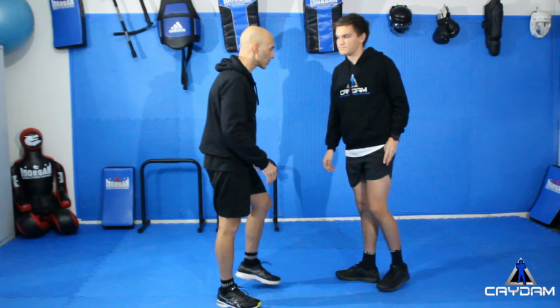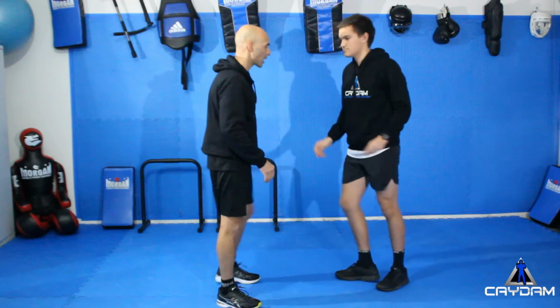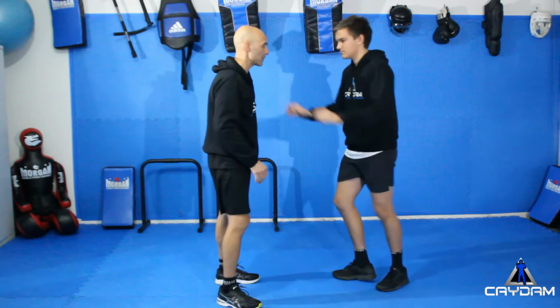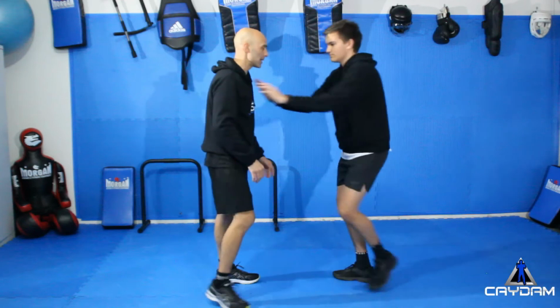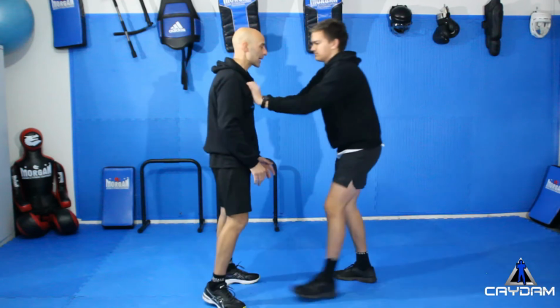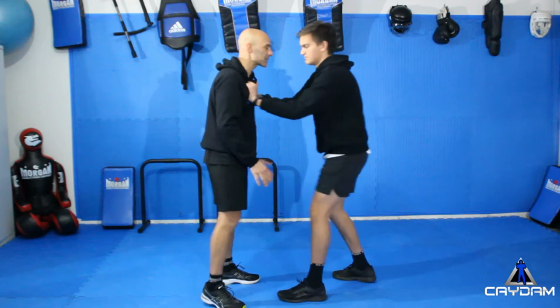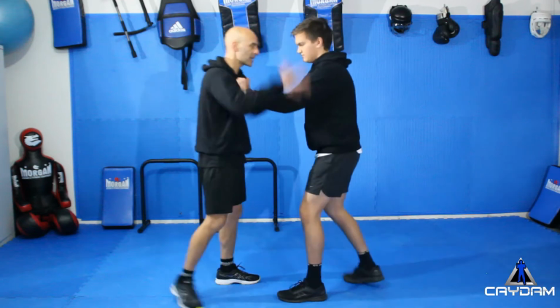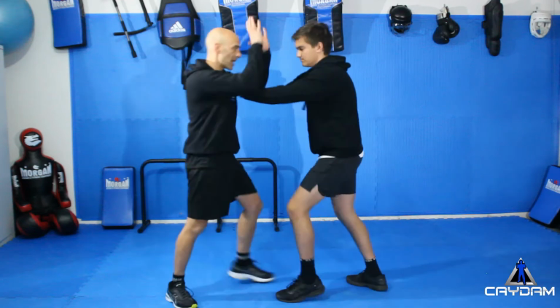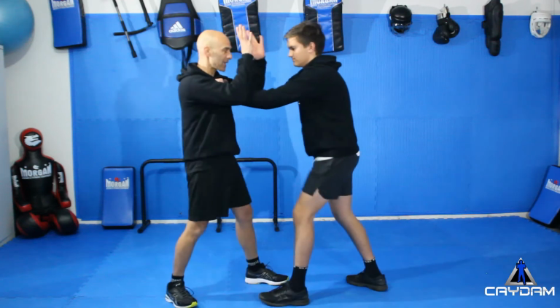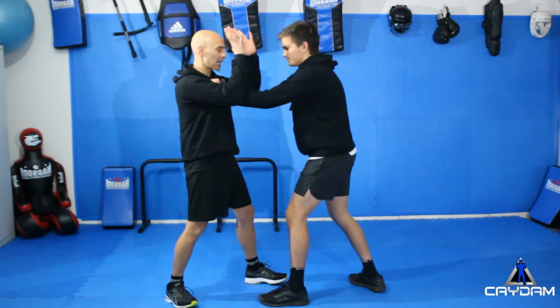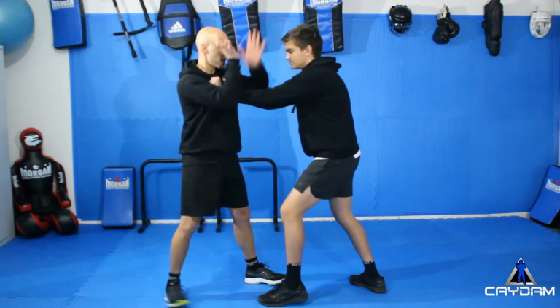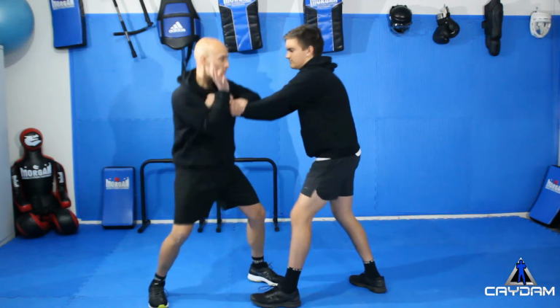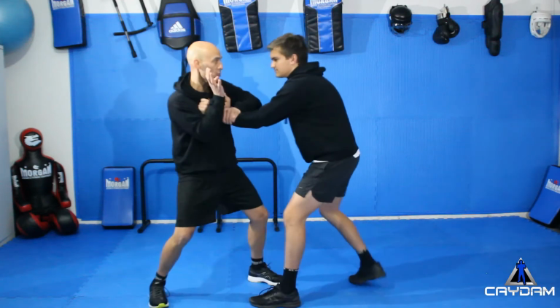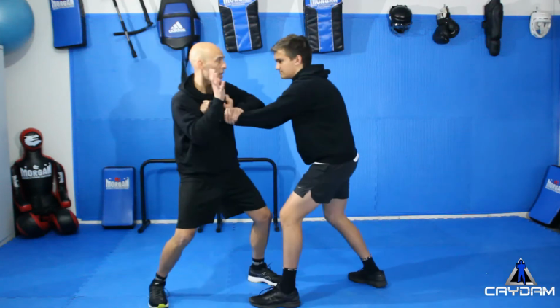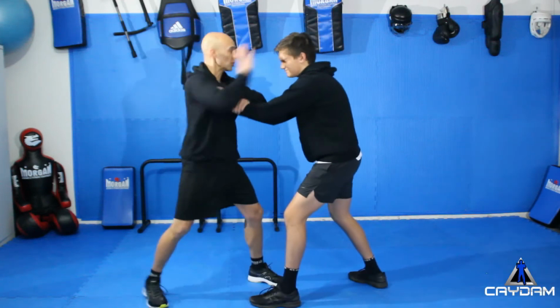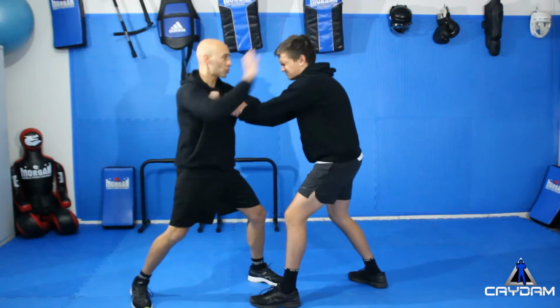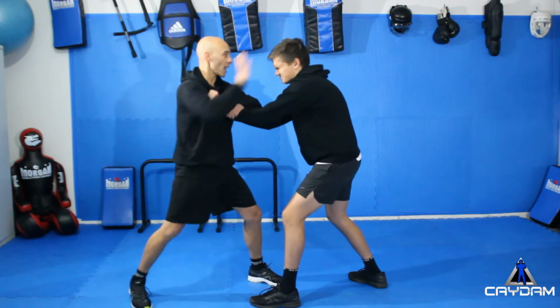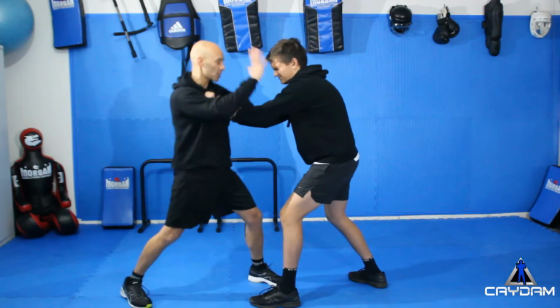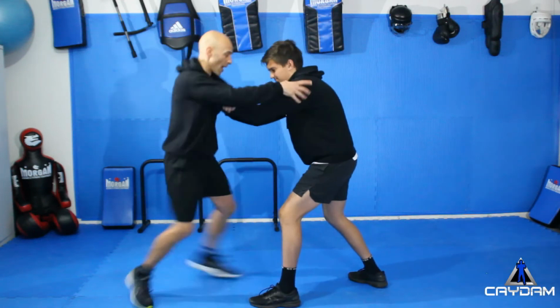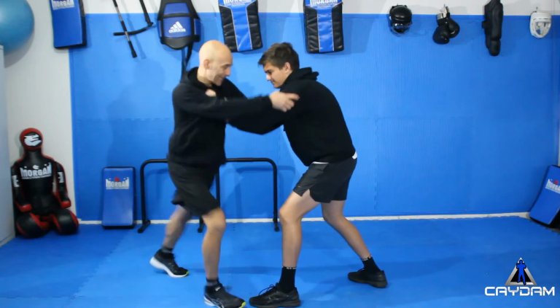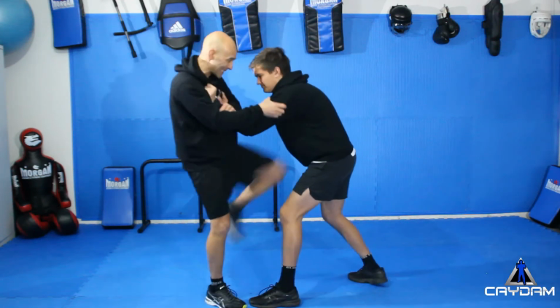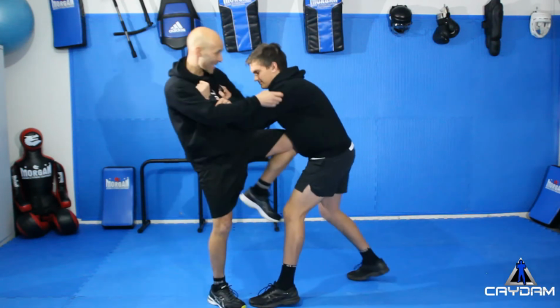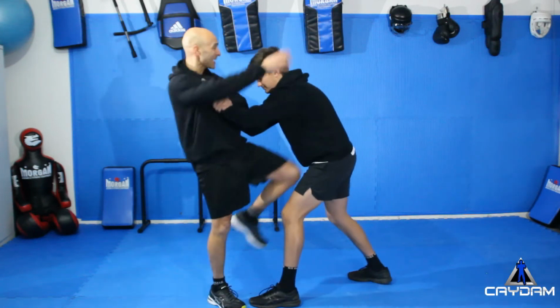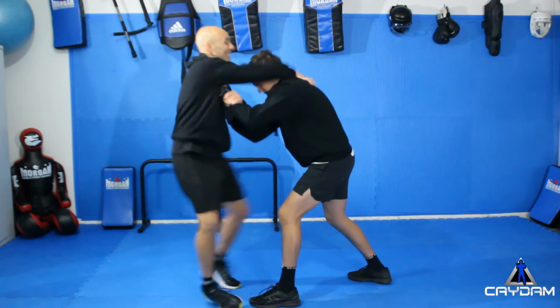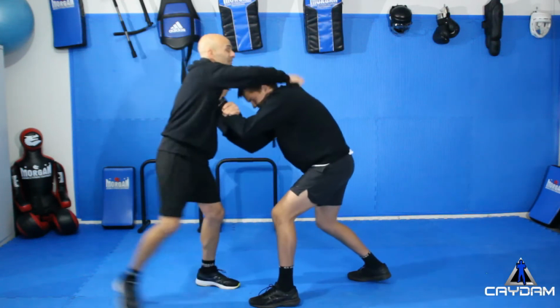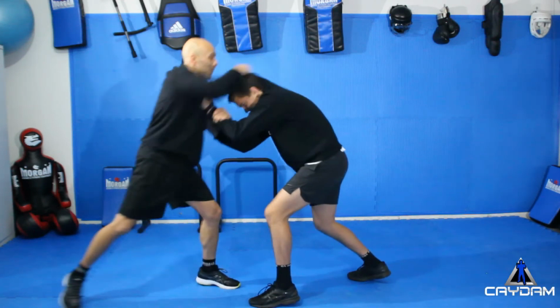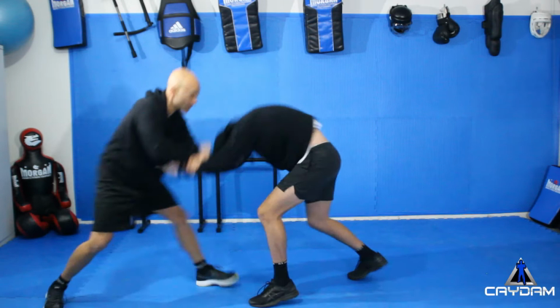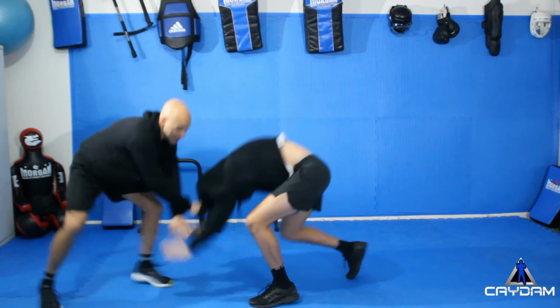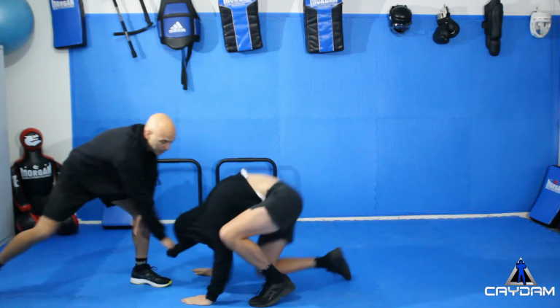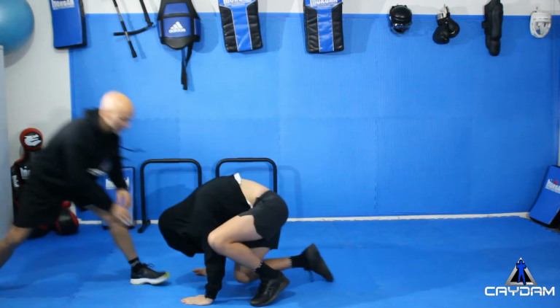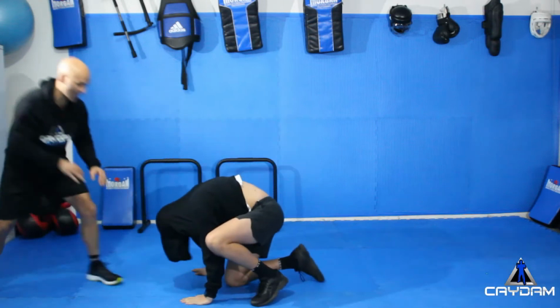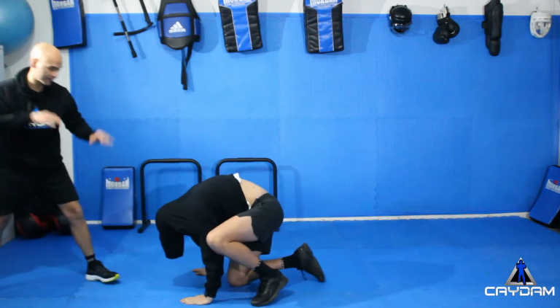One more time: comes in, hands come in, control, strike, strike, knee, grab the hoodie, pull it down.